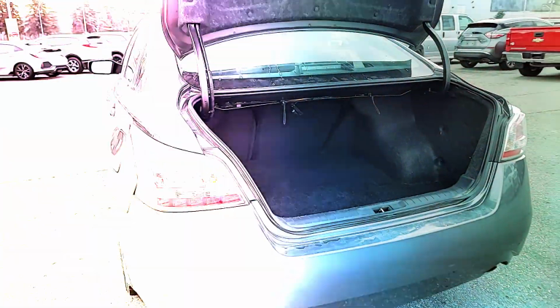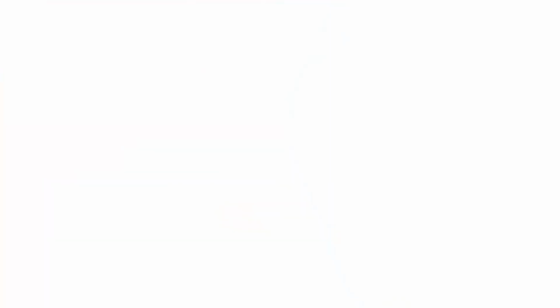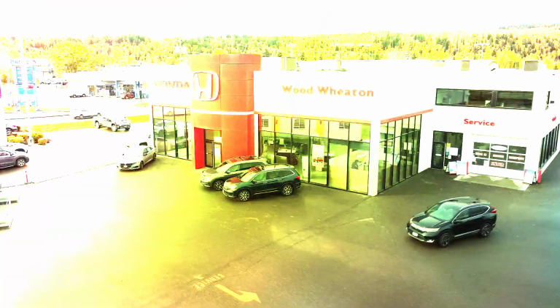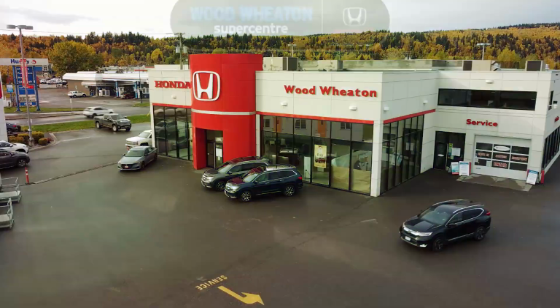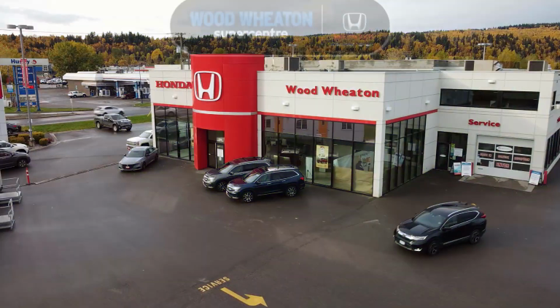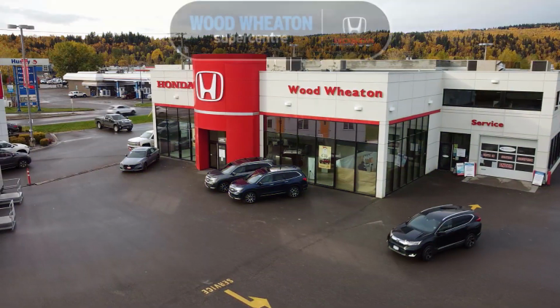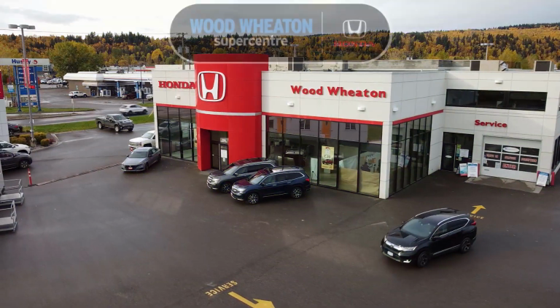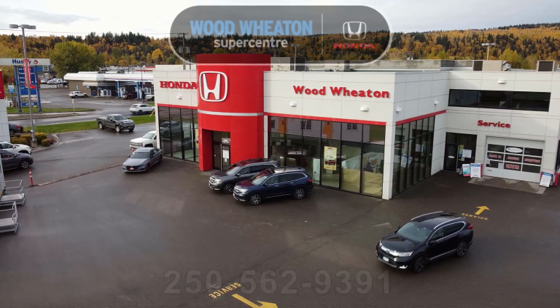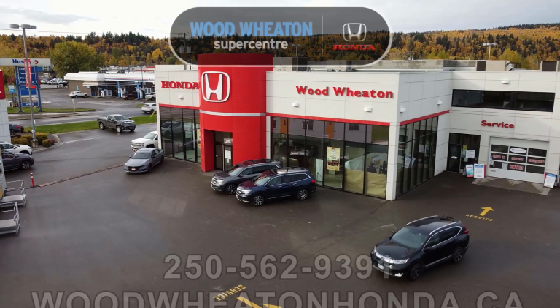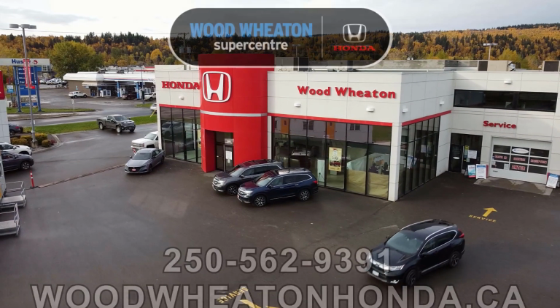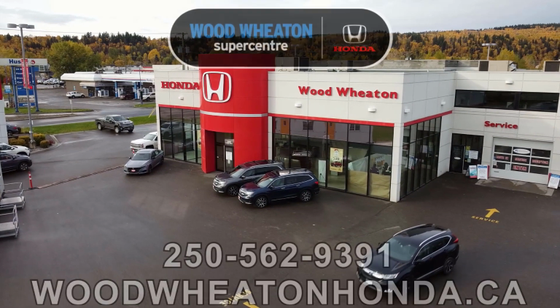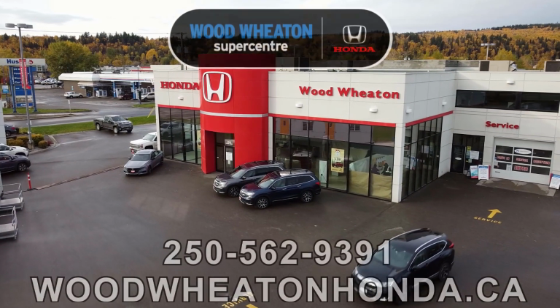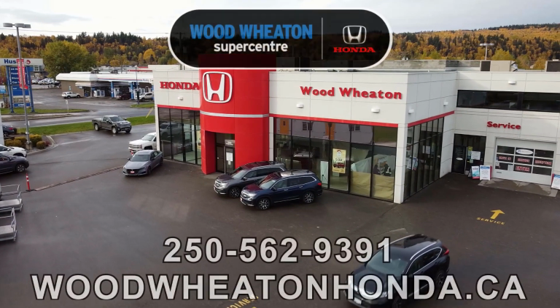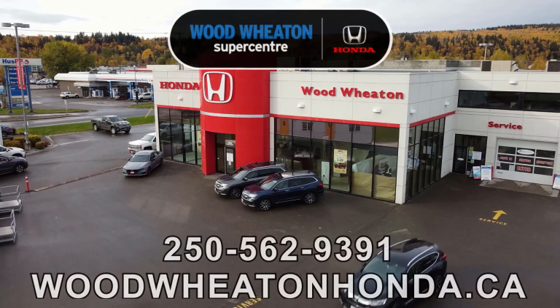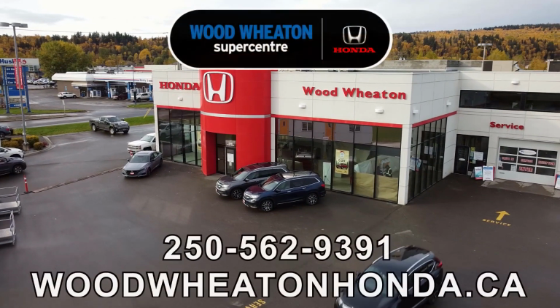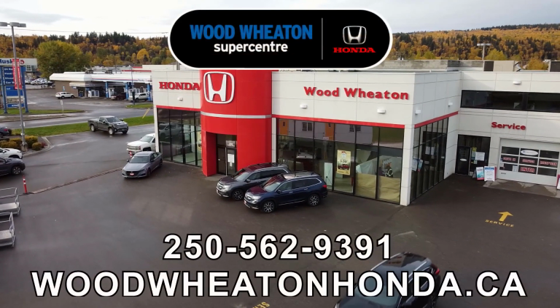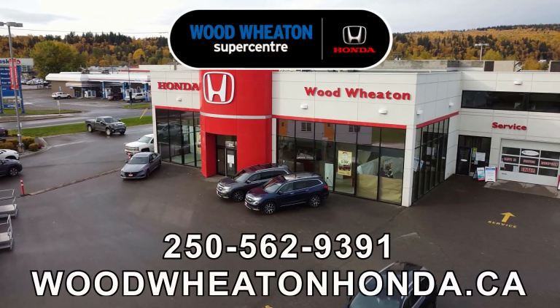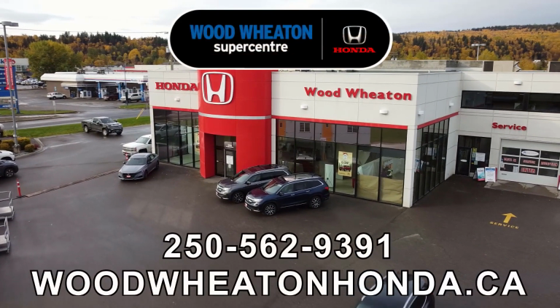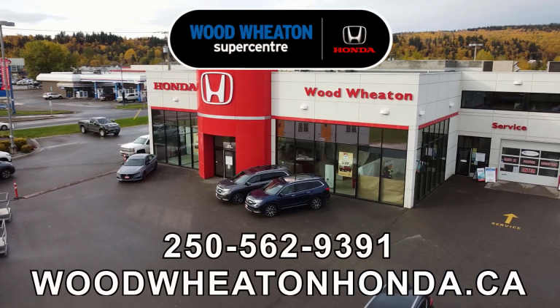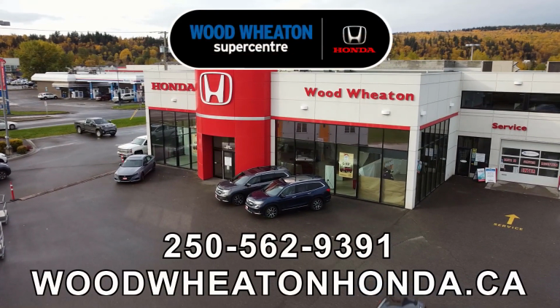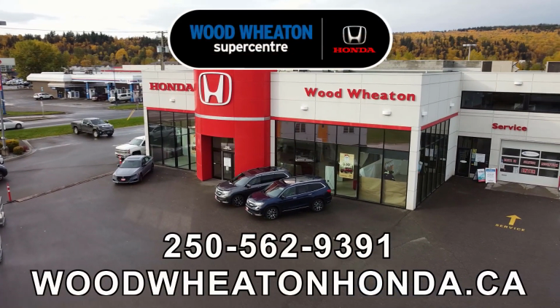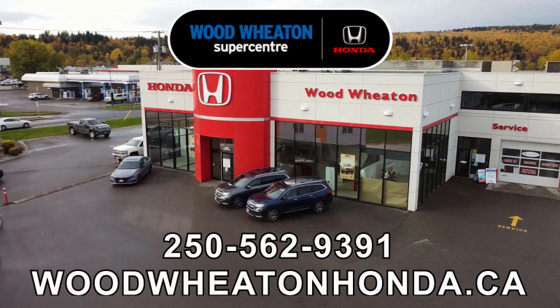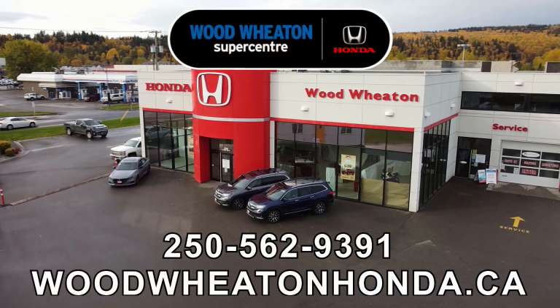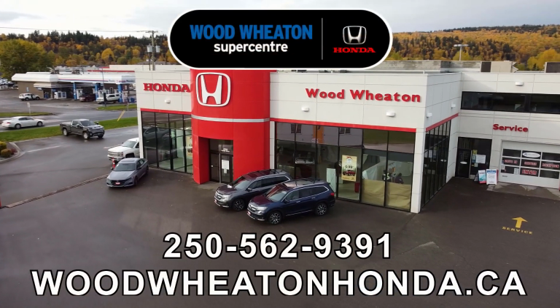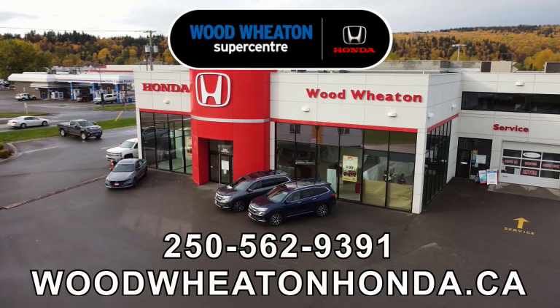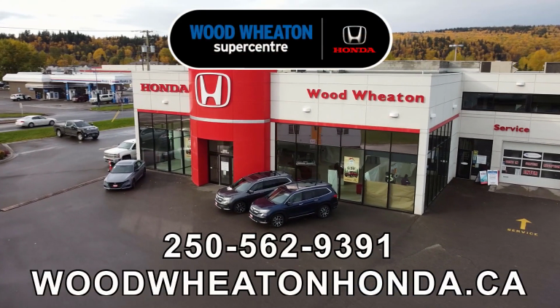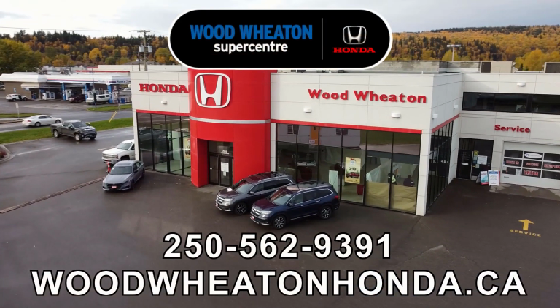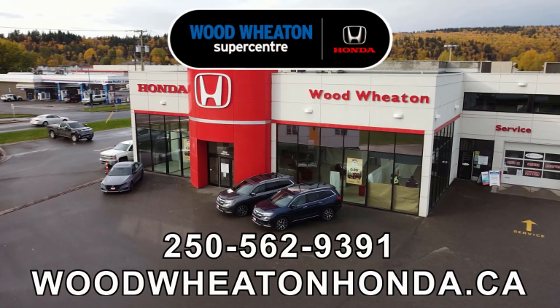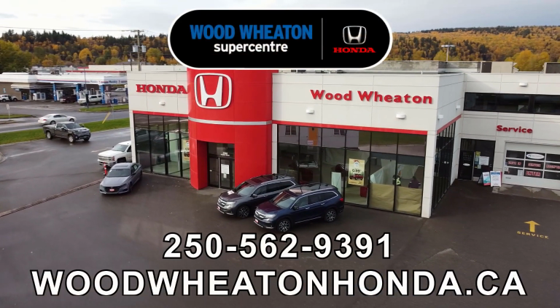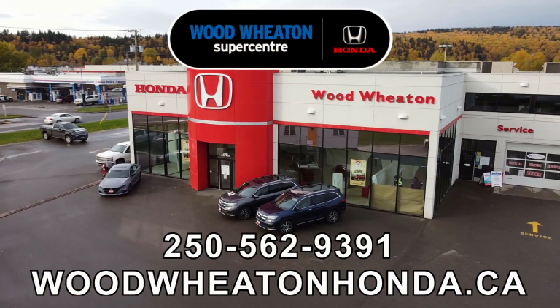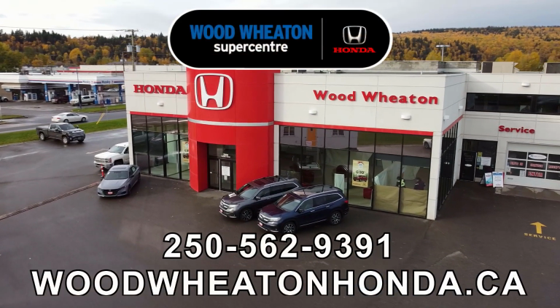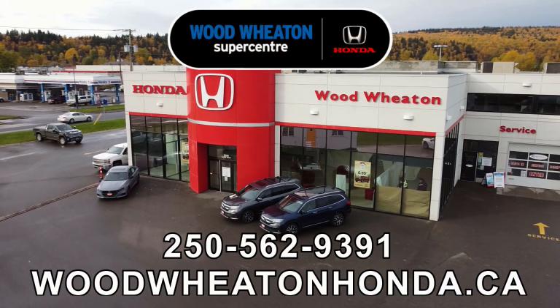If you have any questions about this Altima or any of our other used vehicles, give us a shout at the number below or you can check us out online.